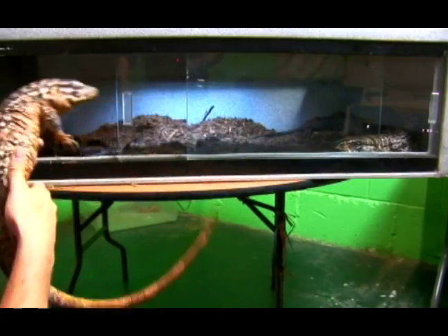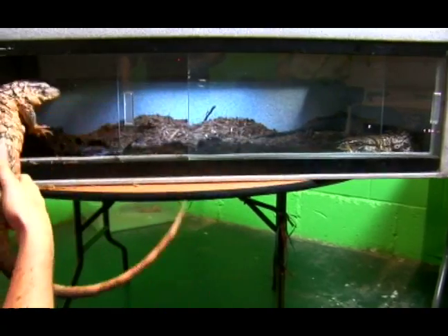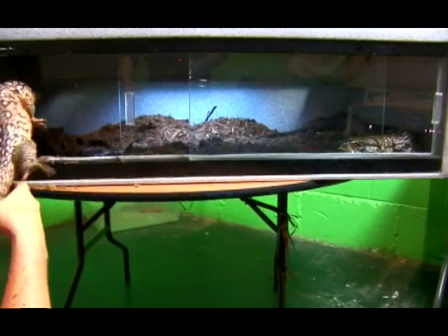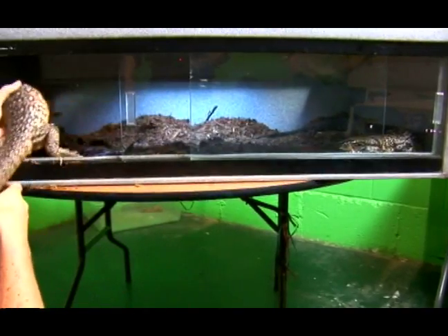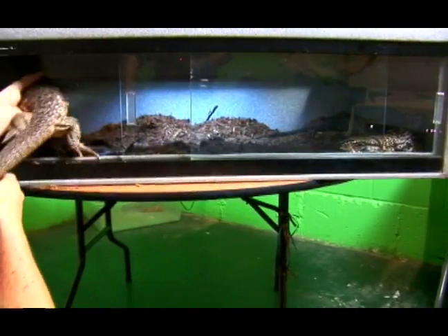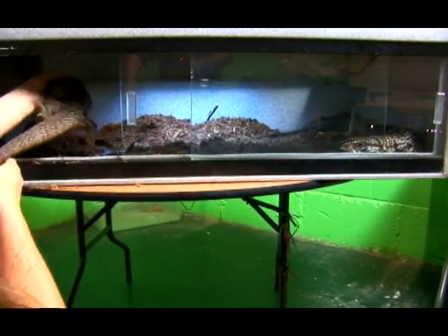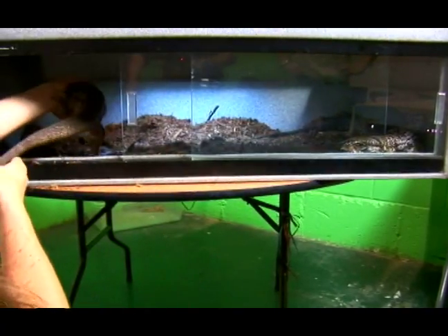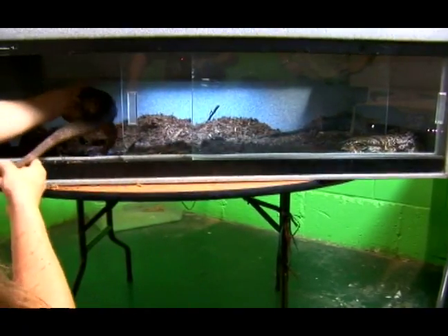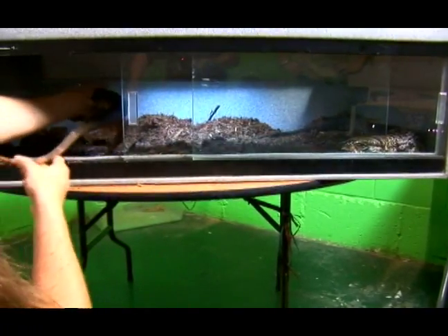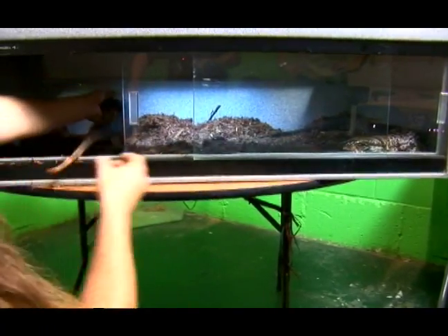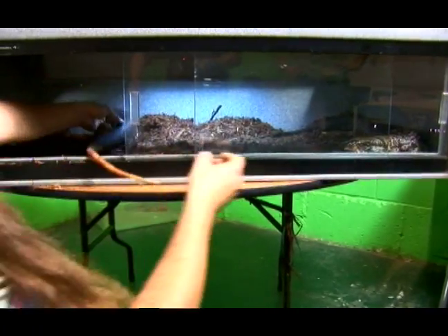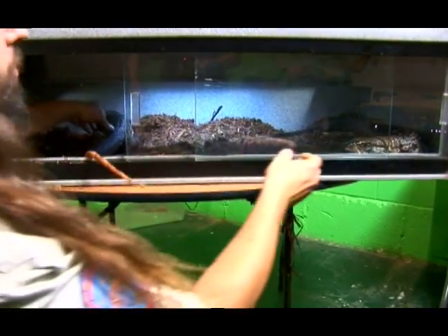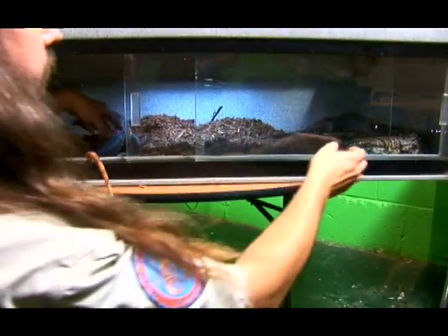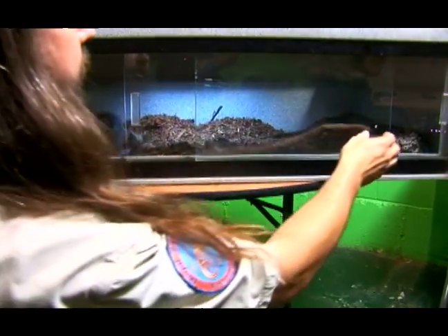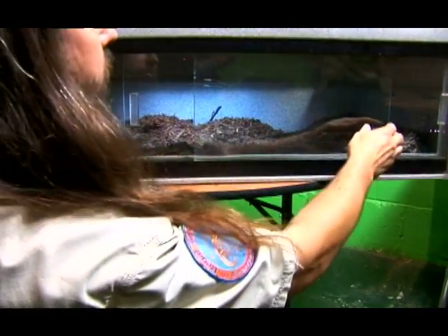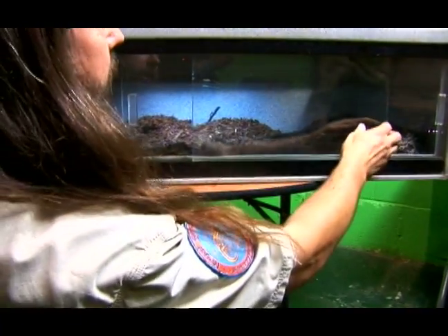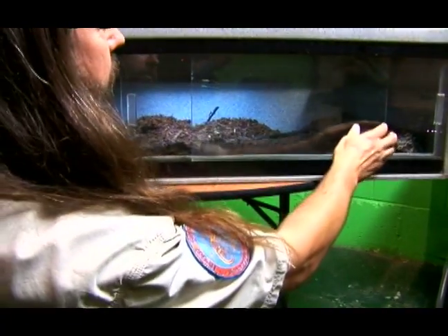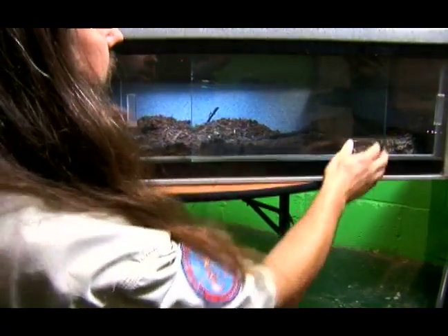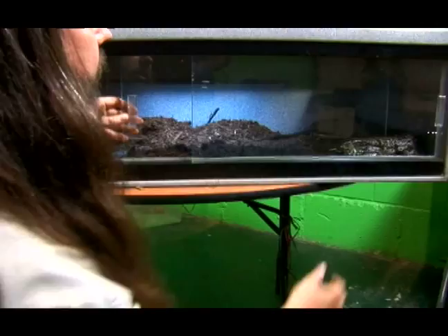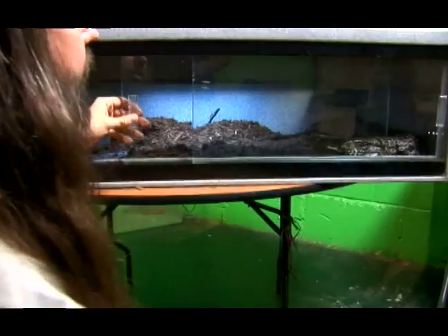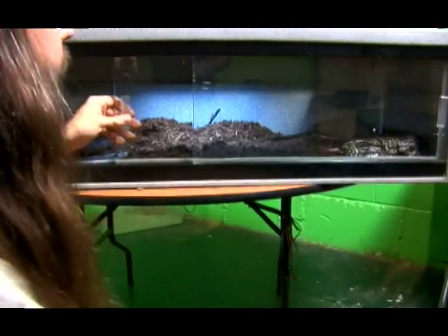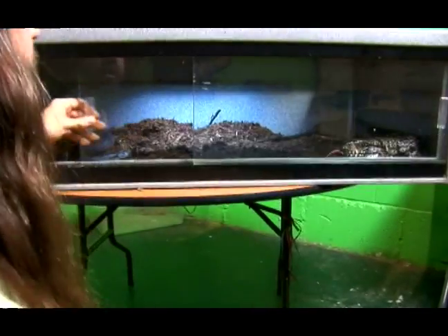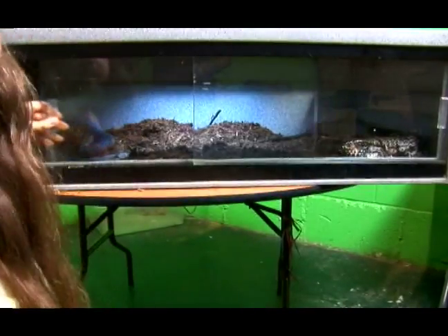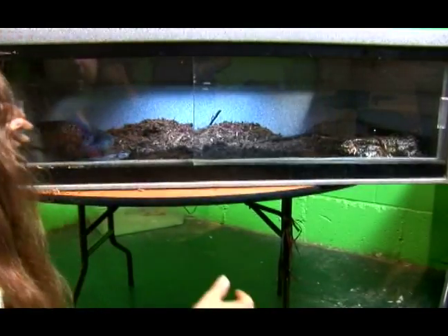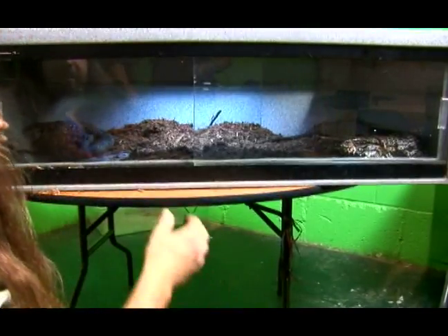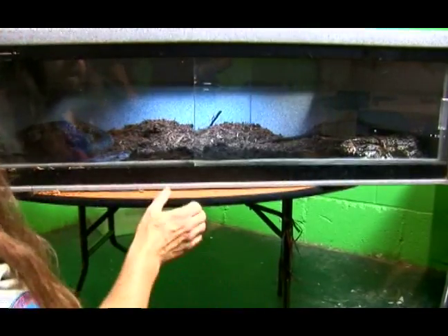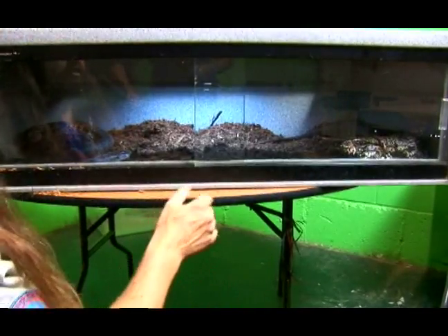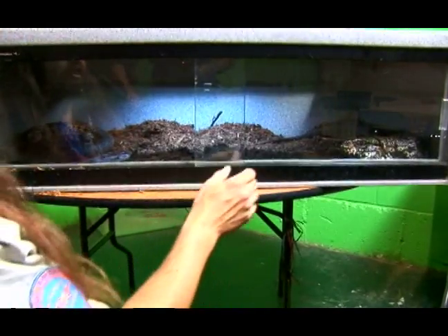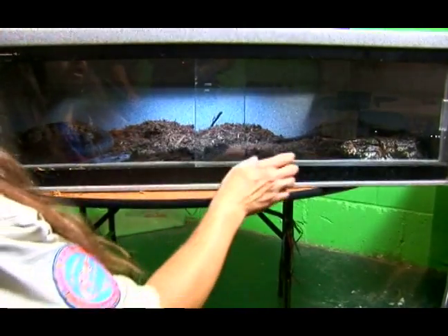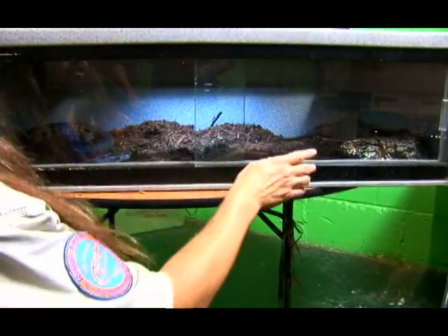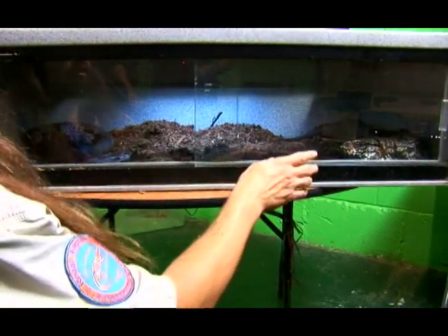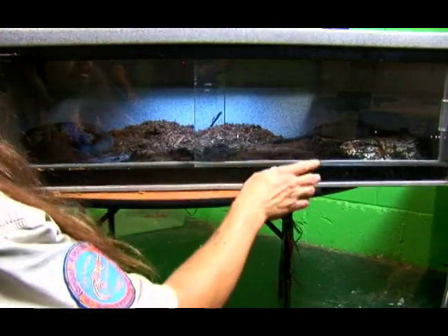And we also have the big black and white tegu at about five or six years old.